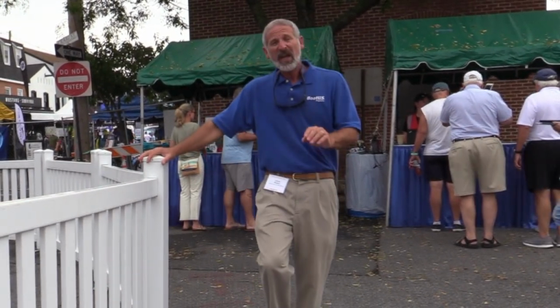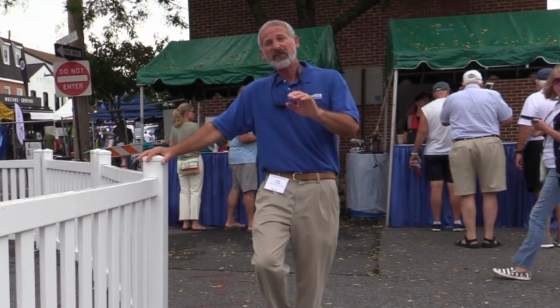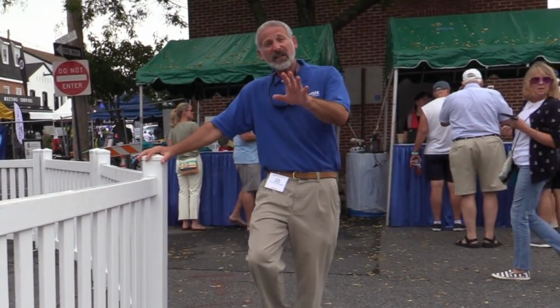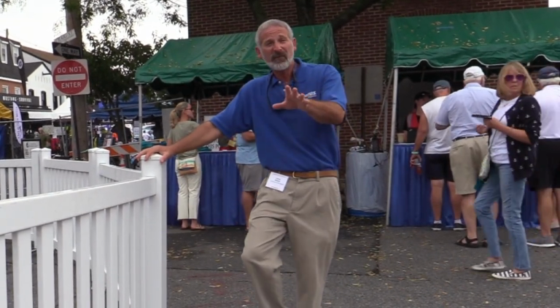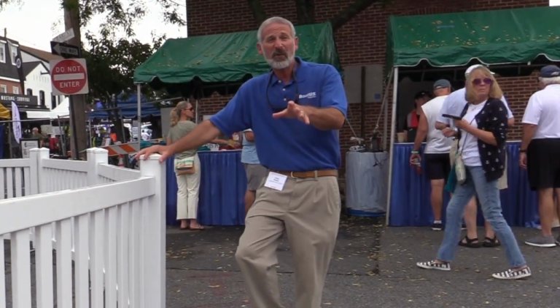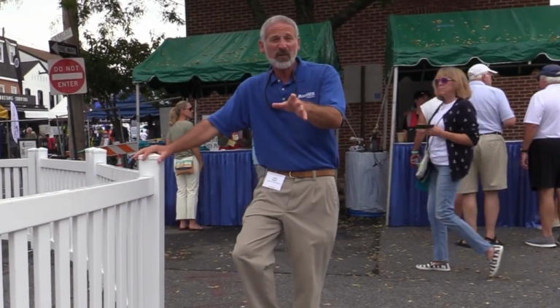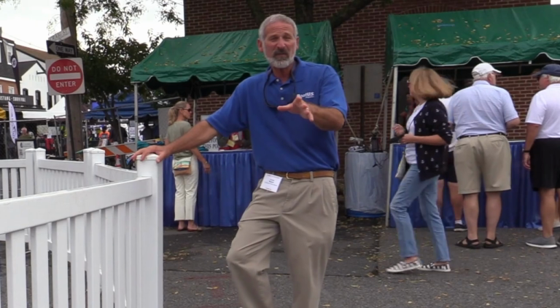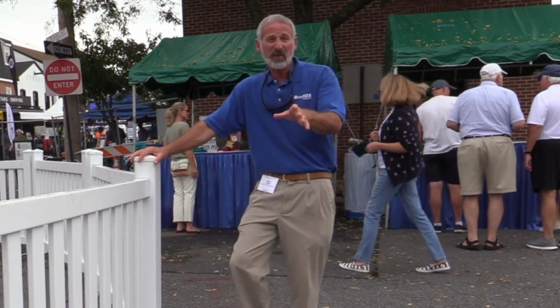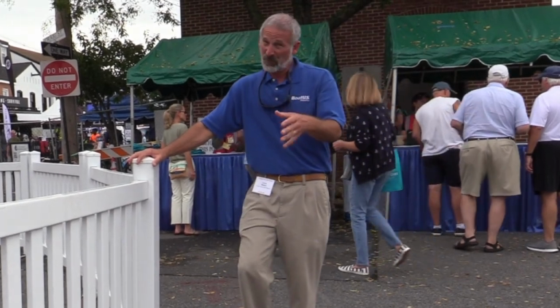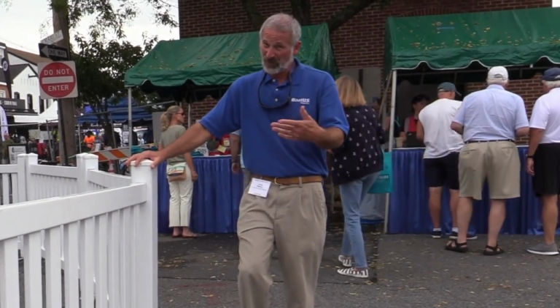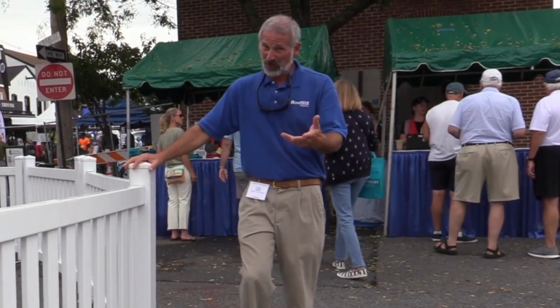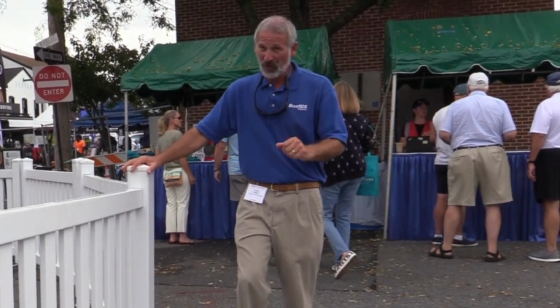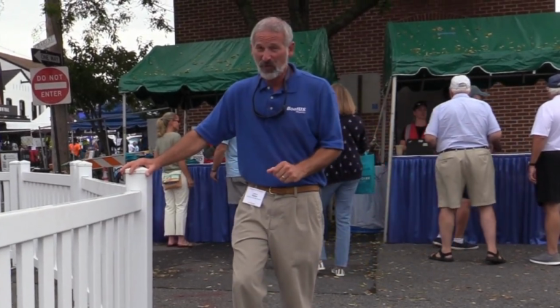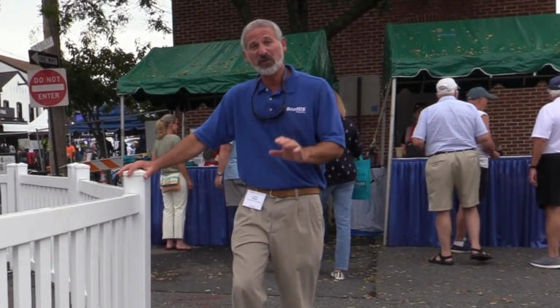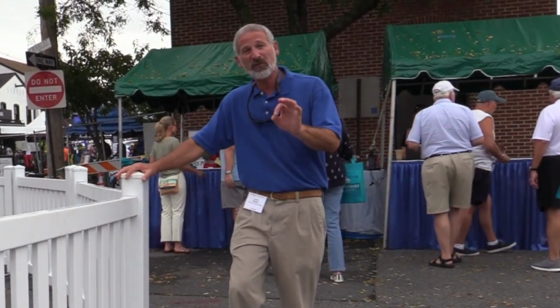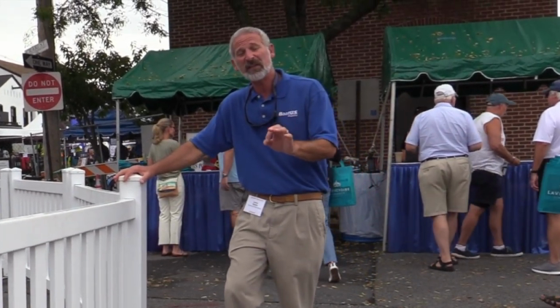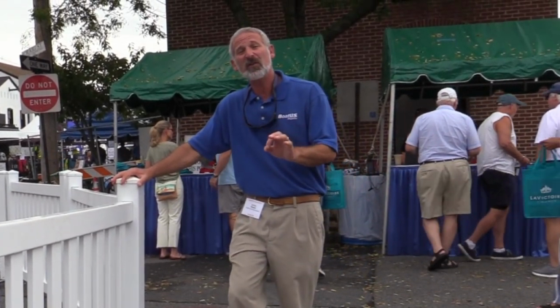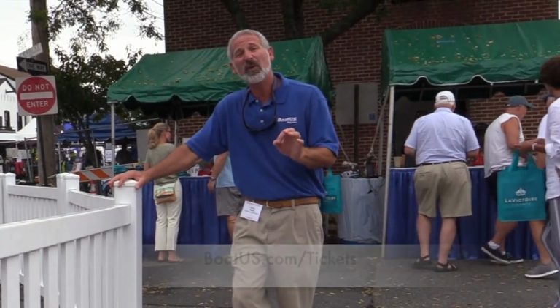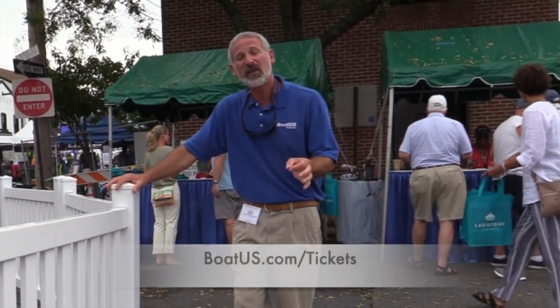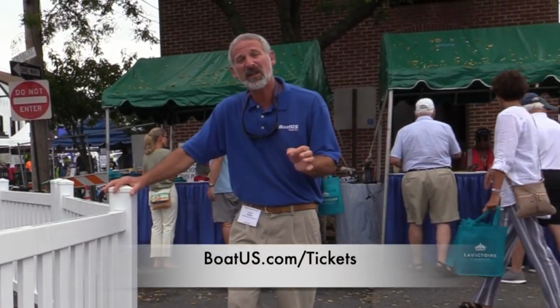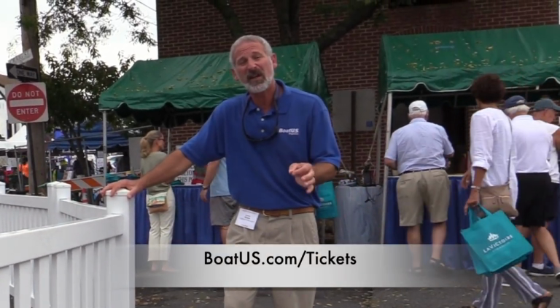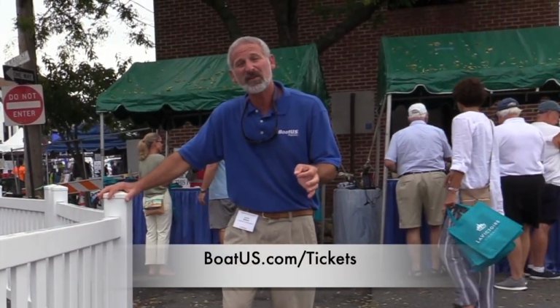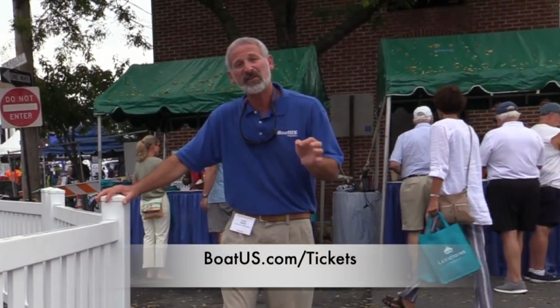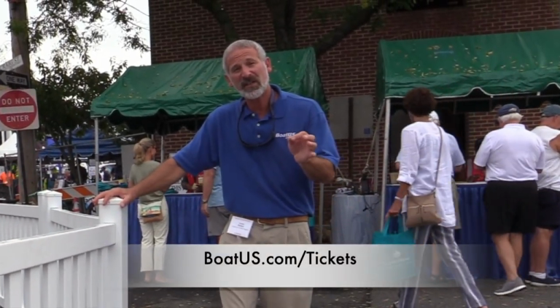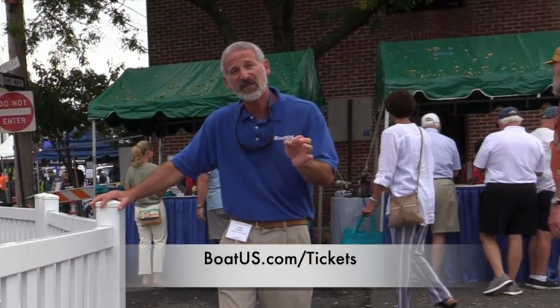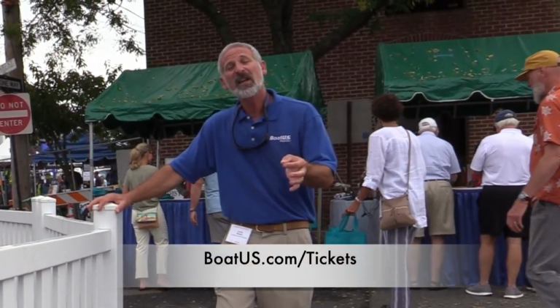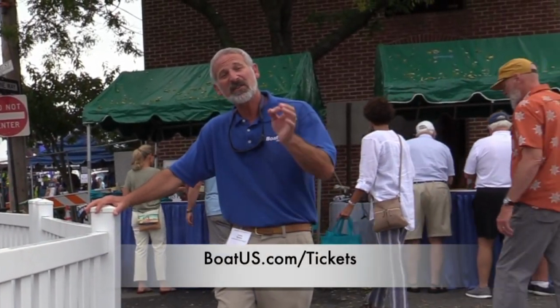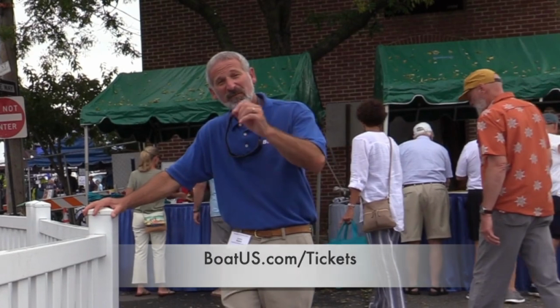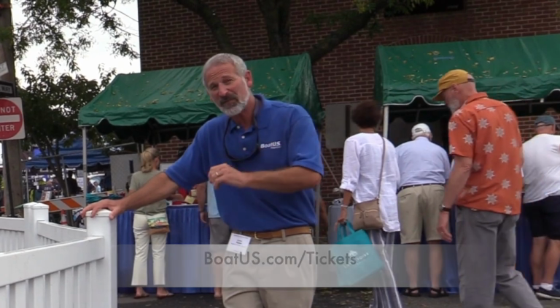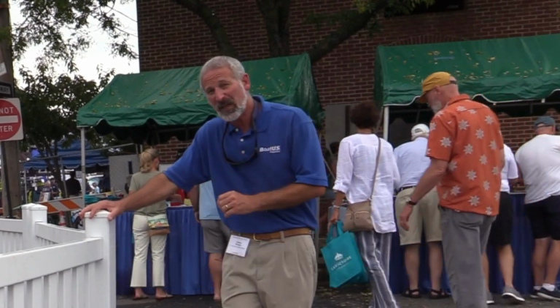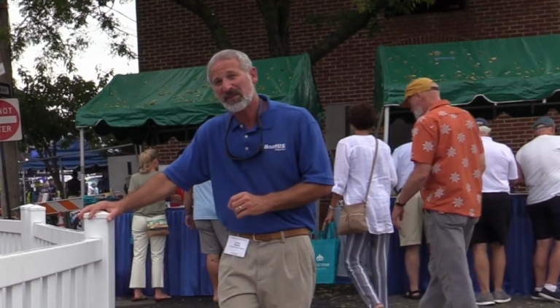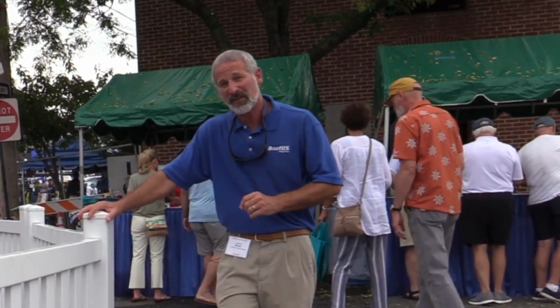If you're a BoatUS member, and we certainly hope you are, don't forget to go to boatus.com/tickets, because sometimes we have discounts.